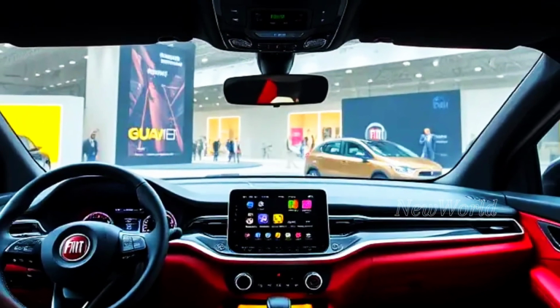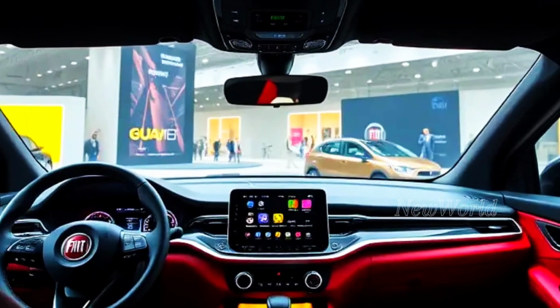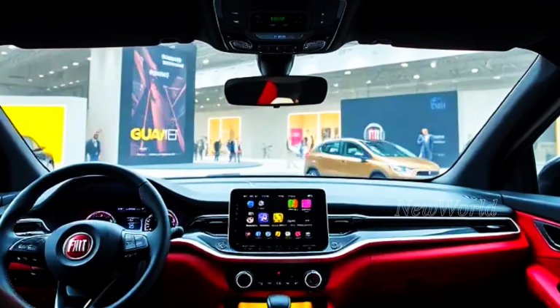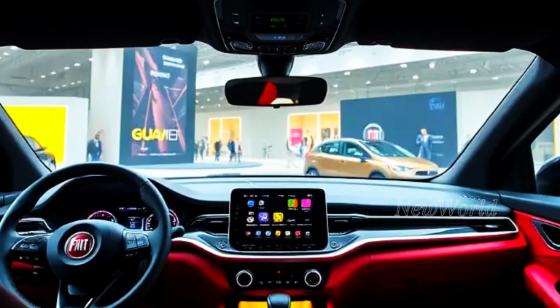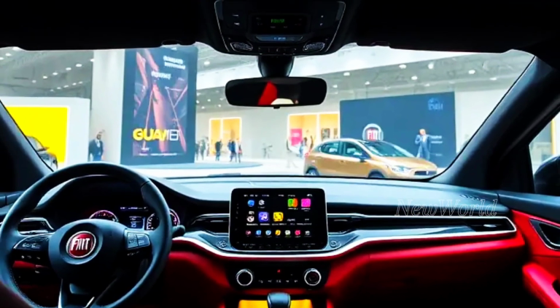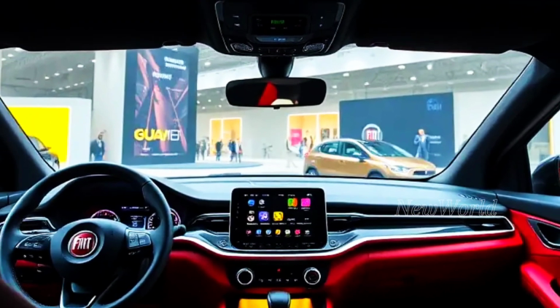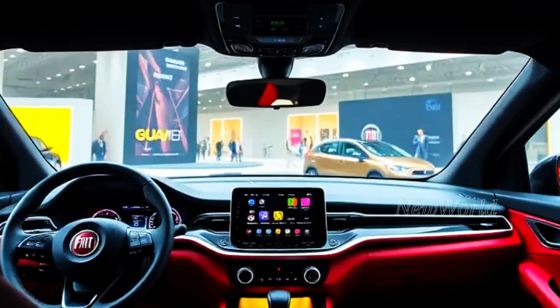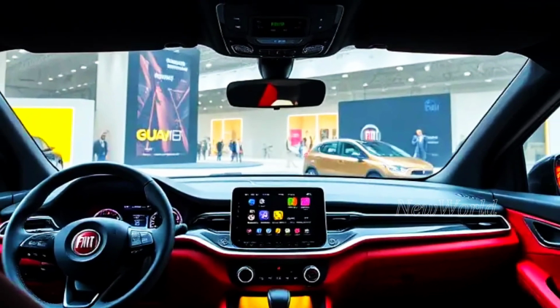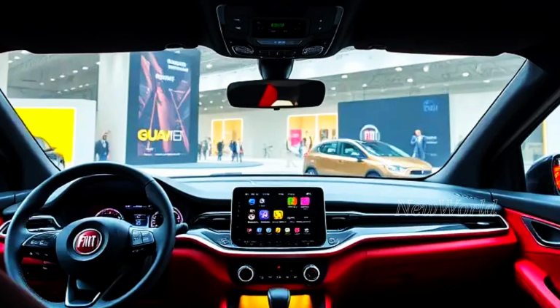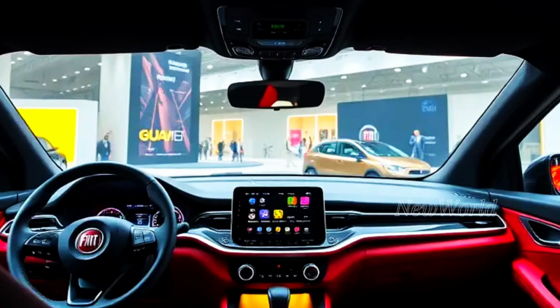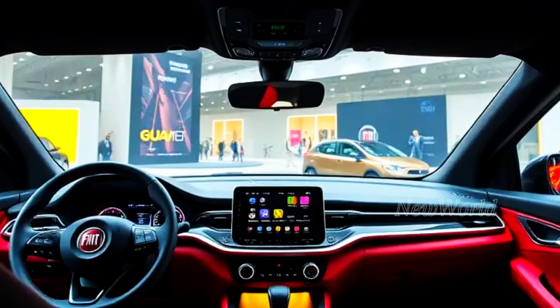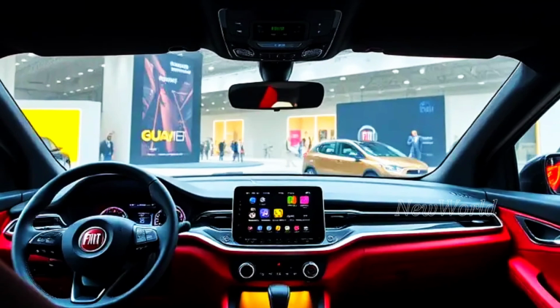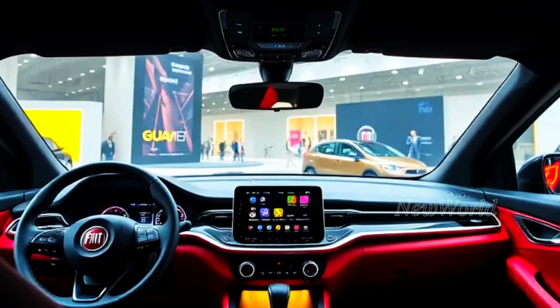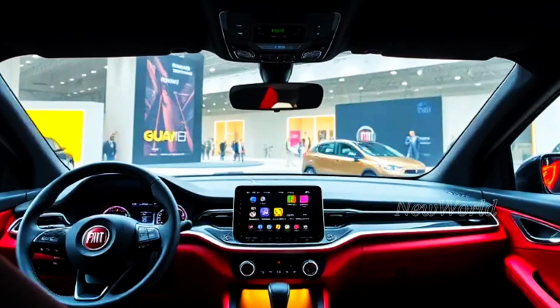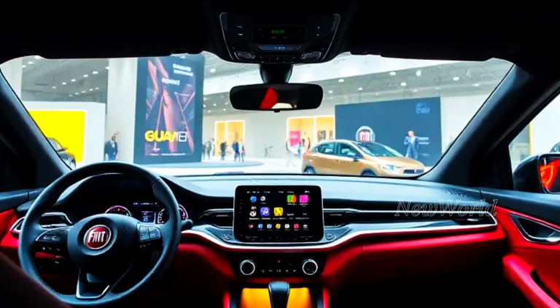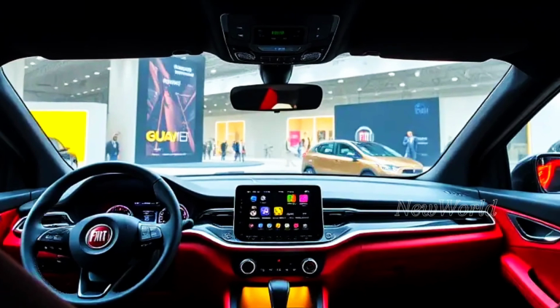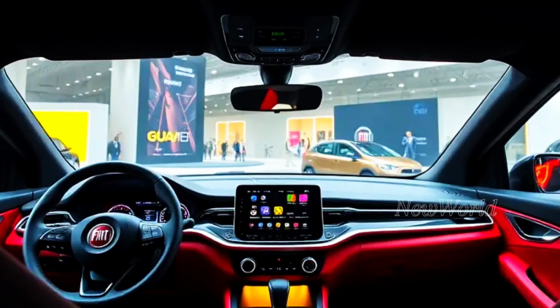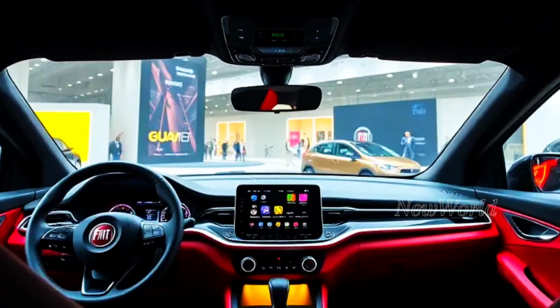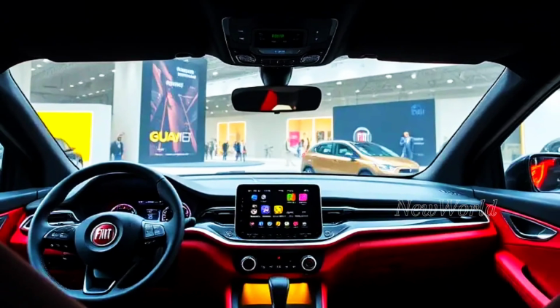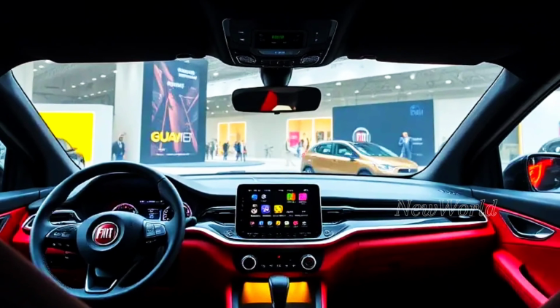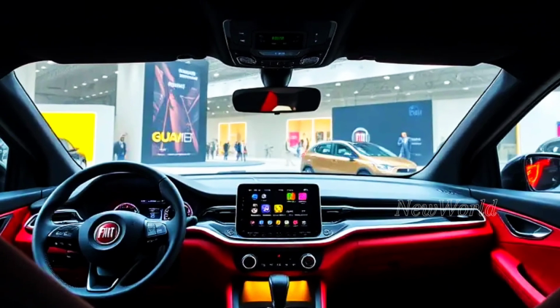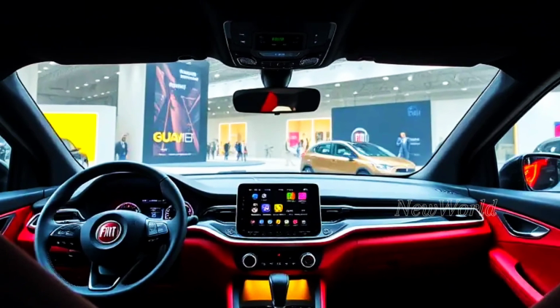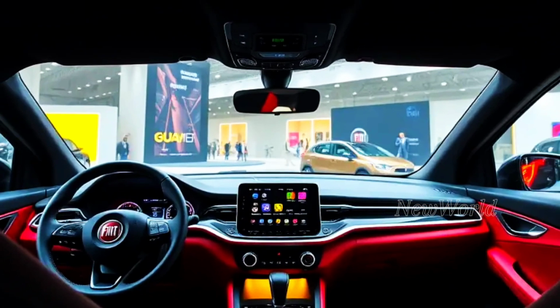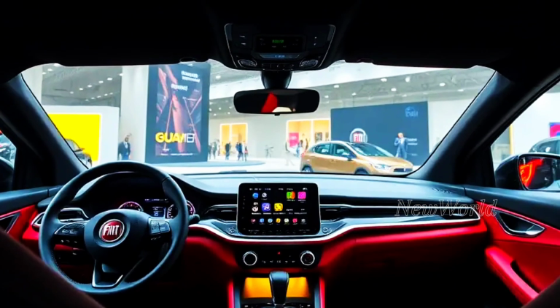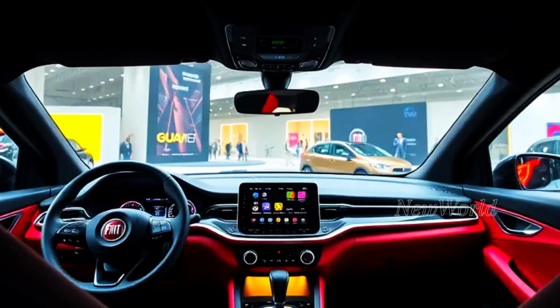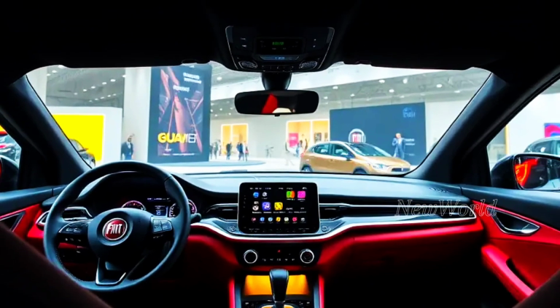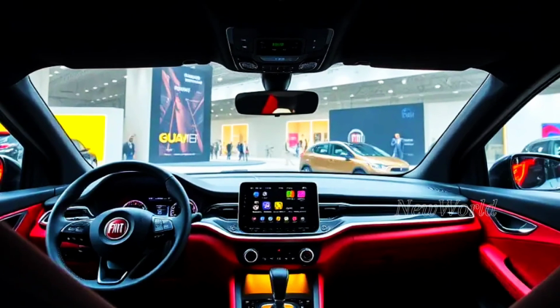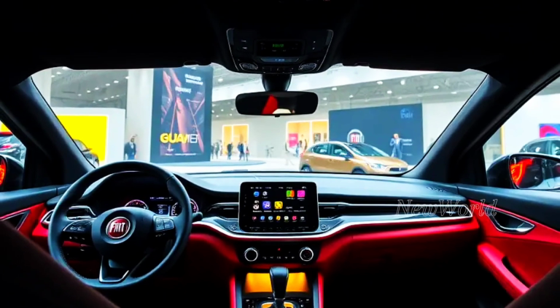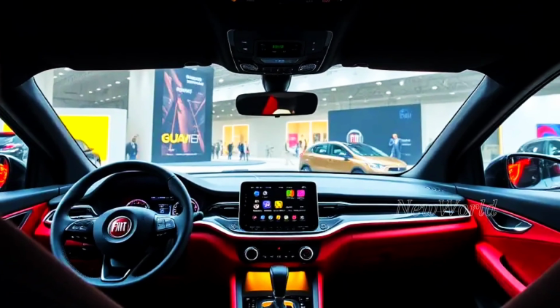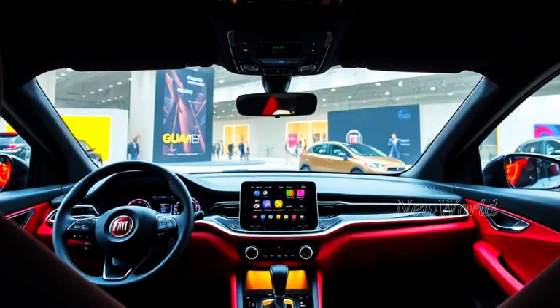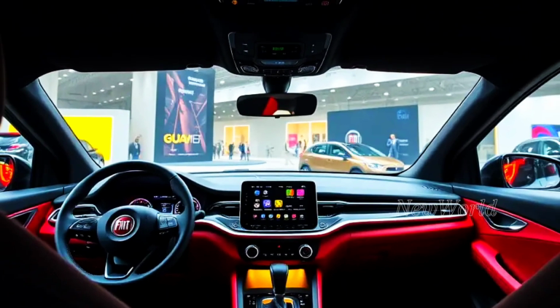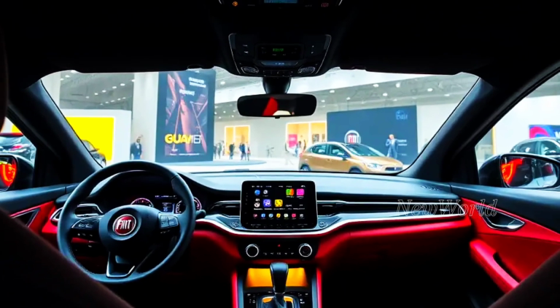The interior of the Fiat Punto 2025 makes you feel at home in the car for a long time.